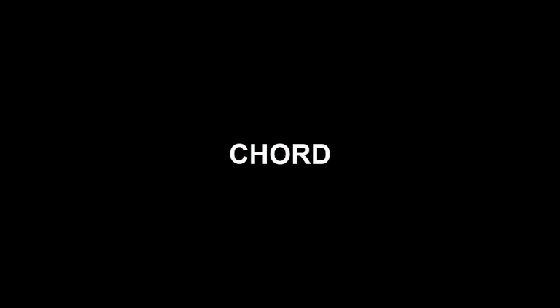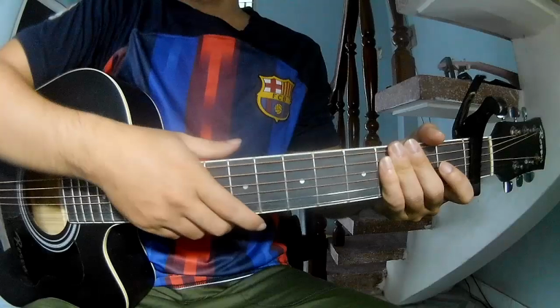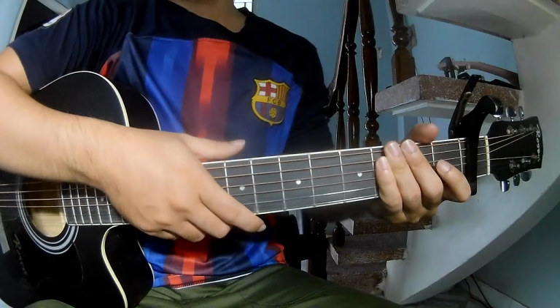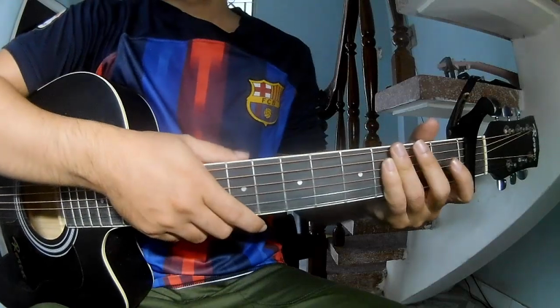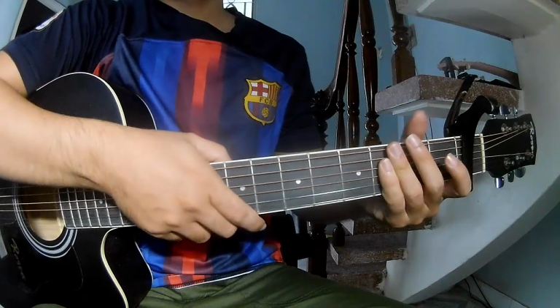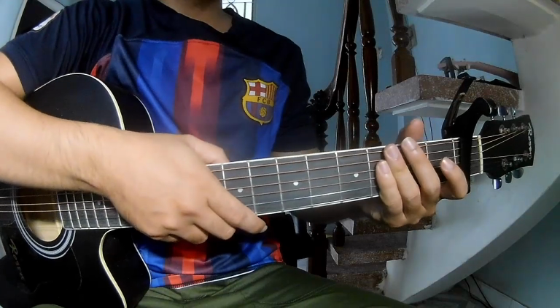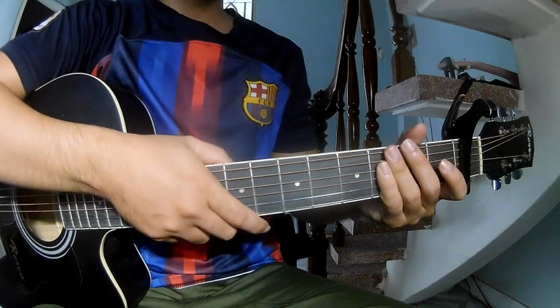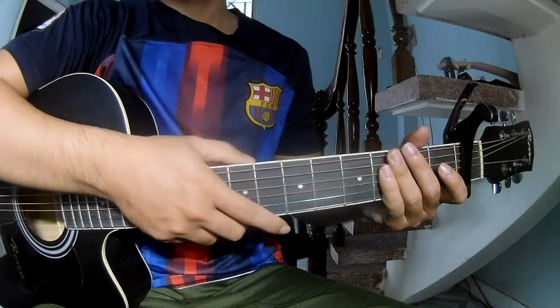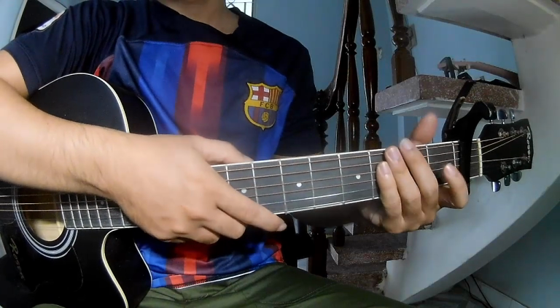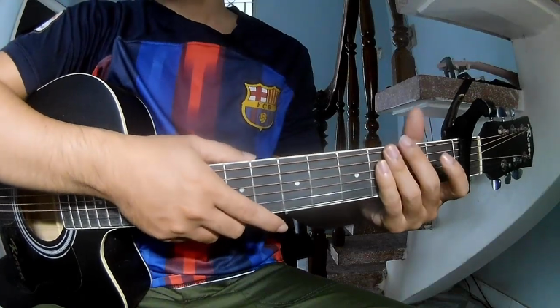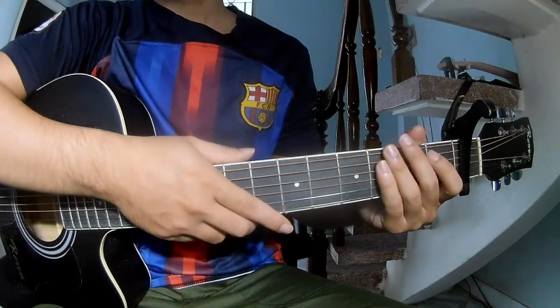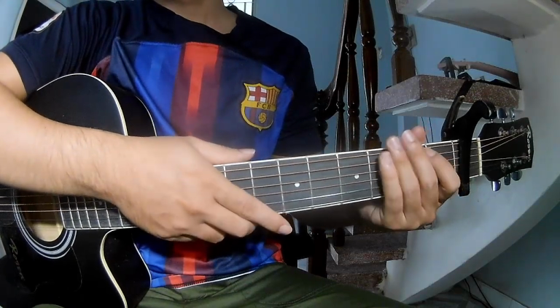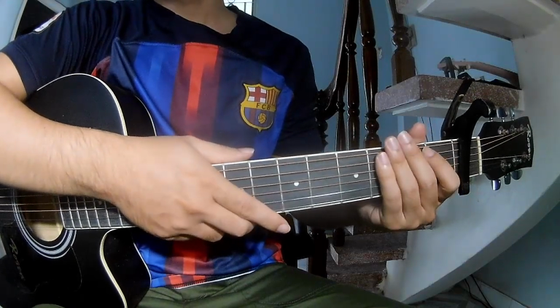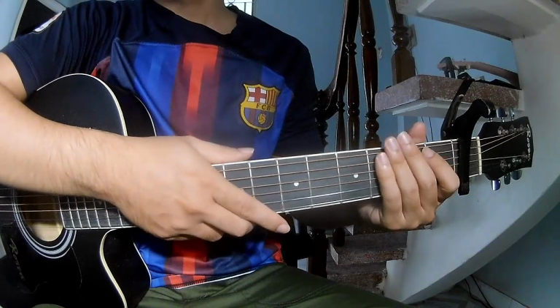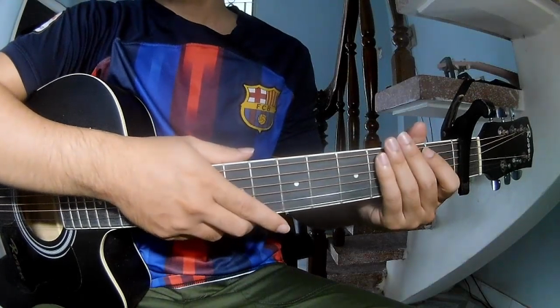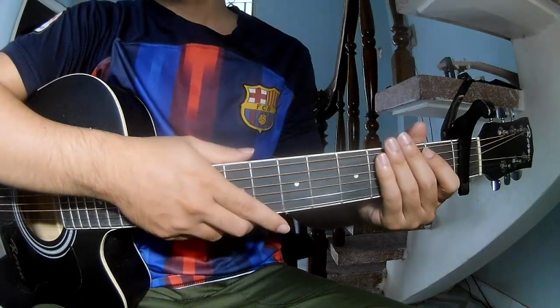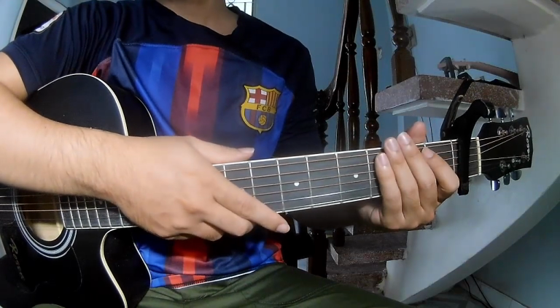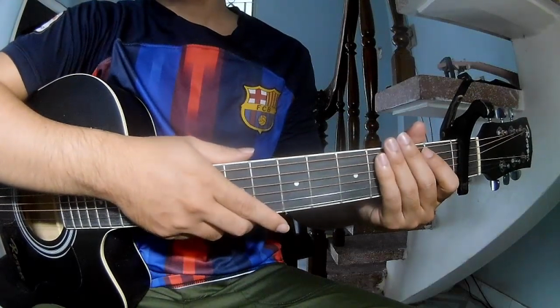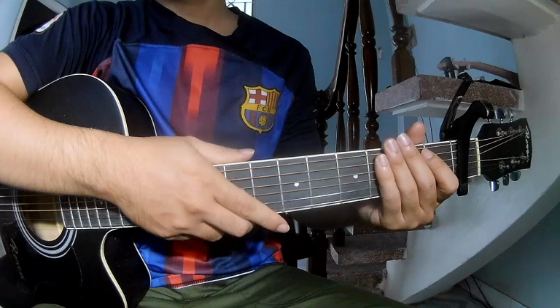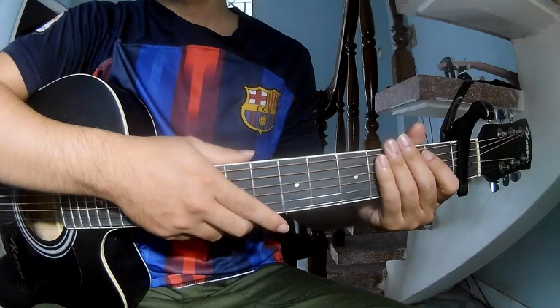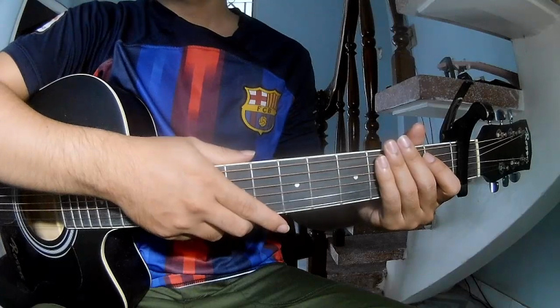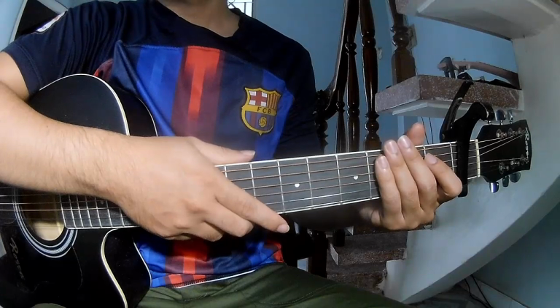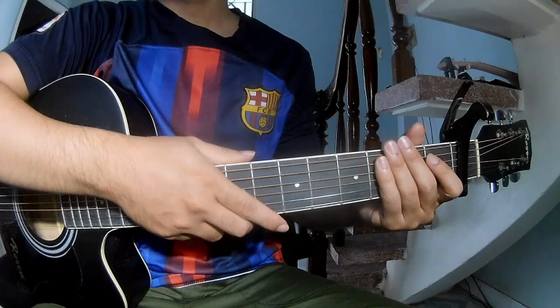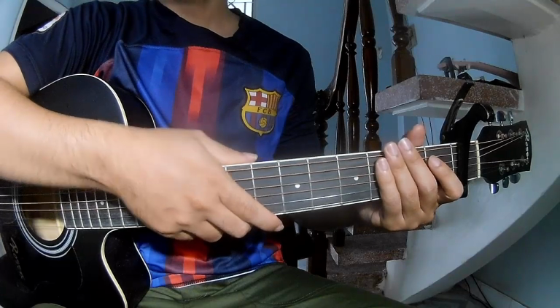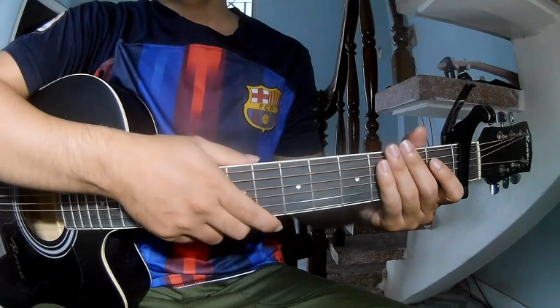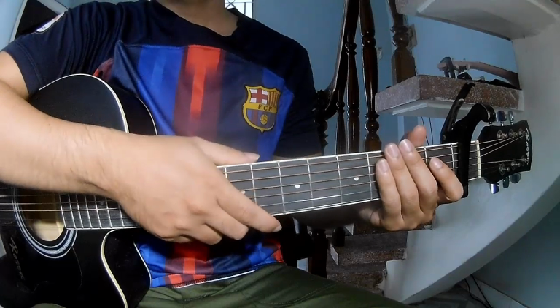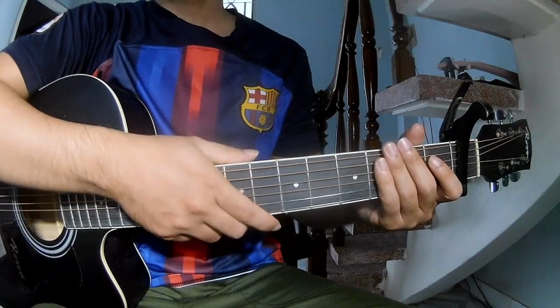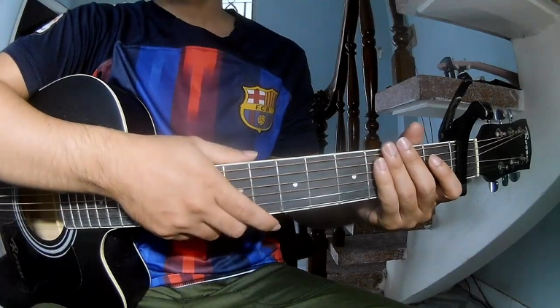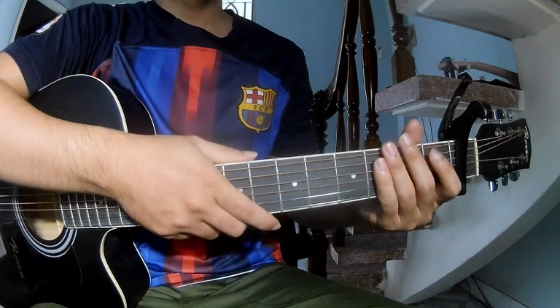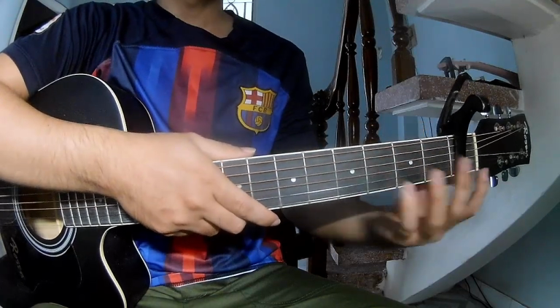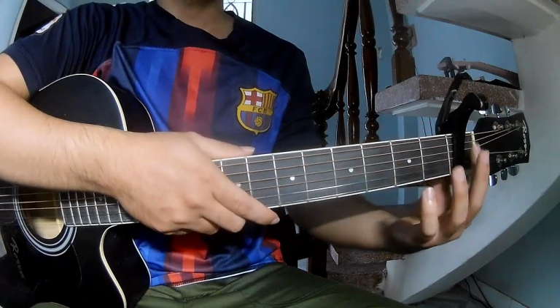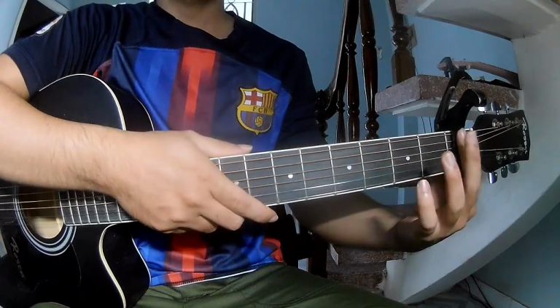Hi everyone, today we'll show how to play guitar — Plastic Palm Tree by Triambrae. First, use the capo on the 5th fret.